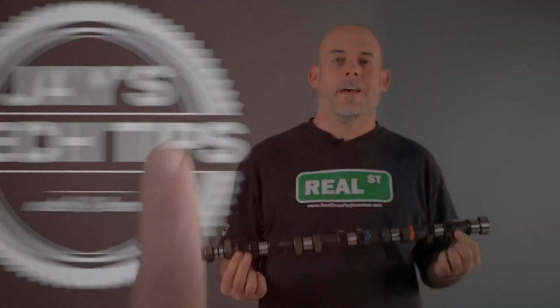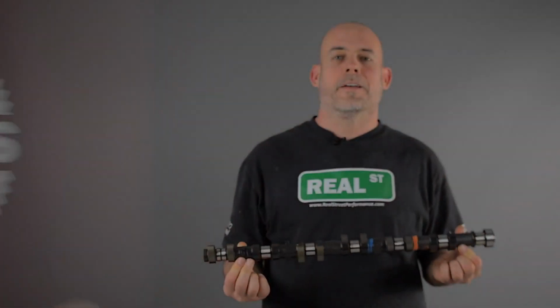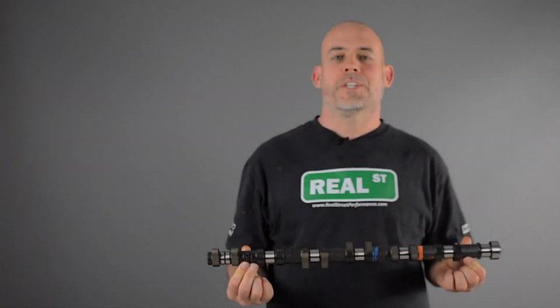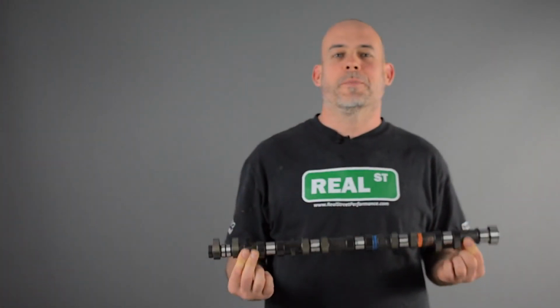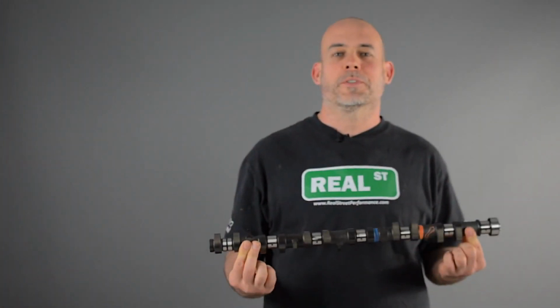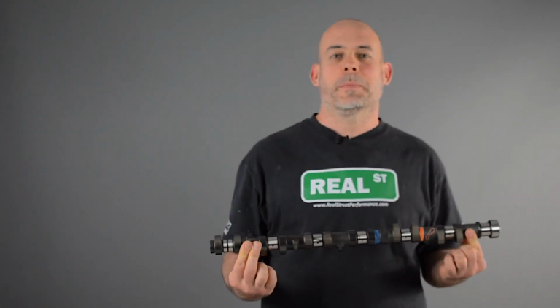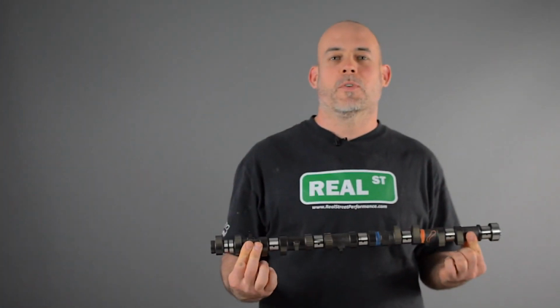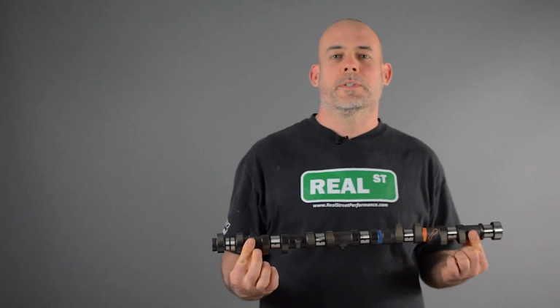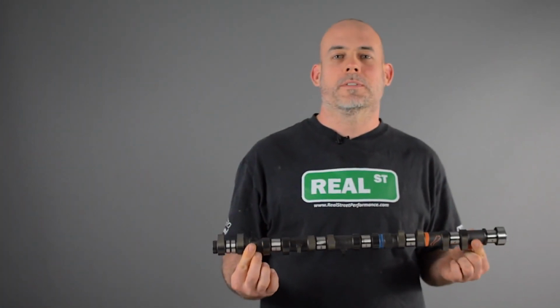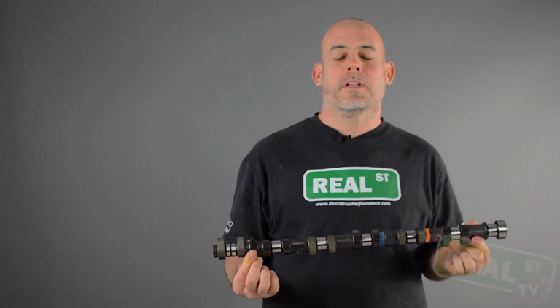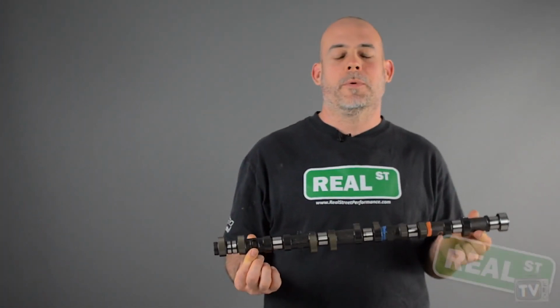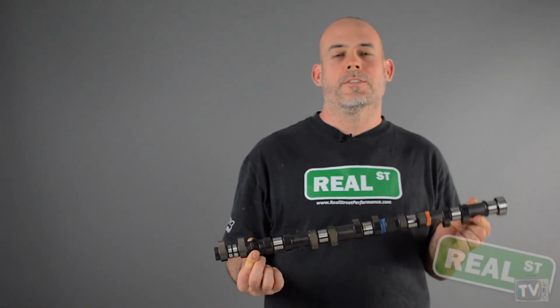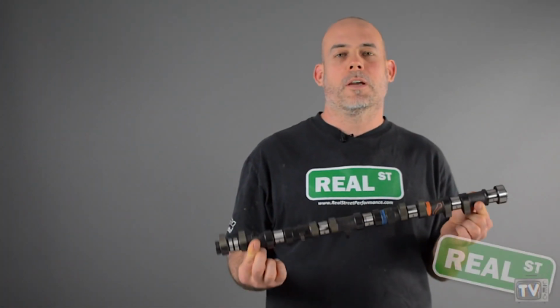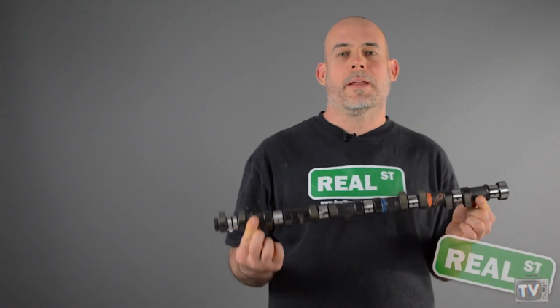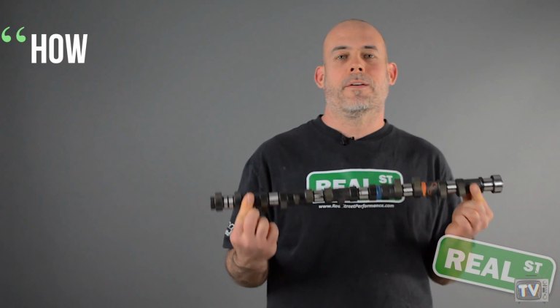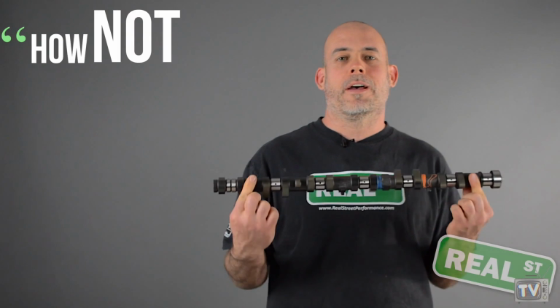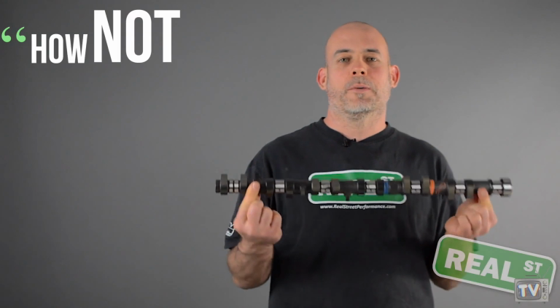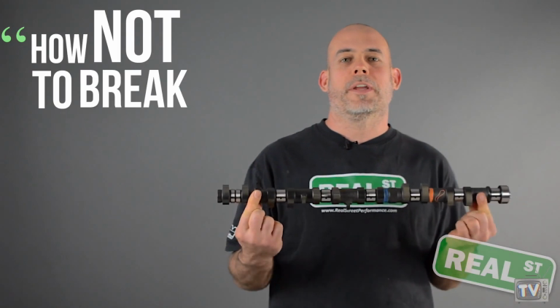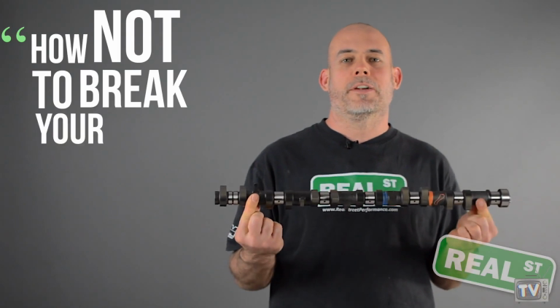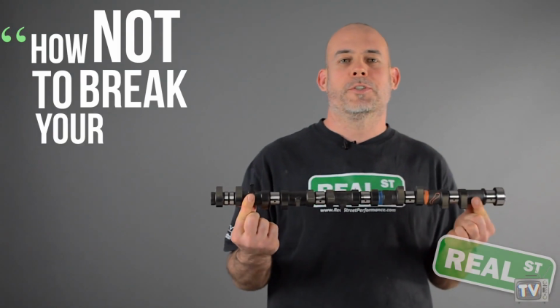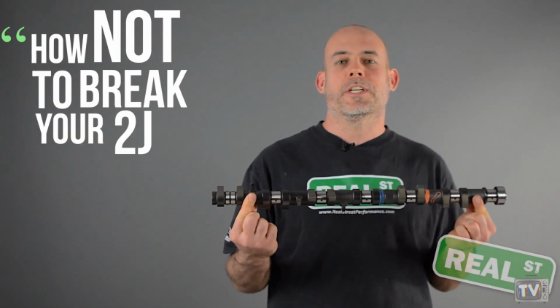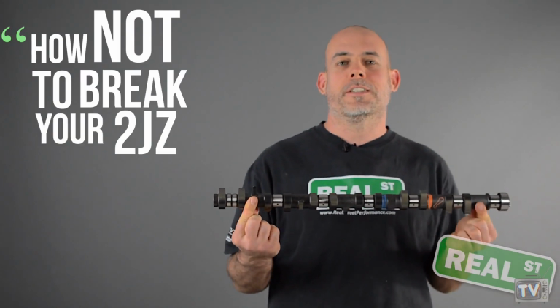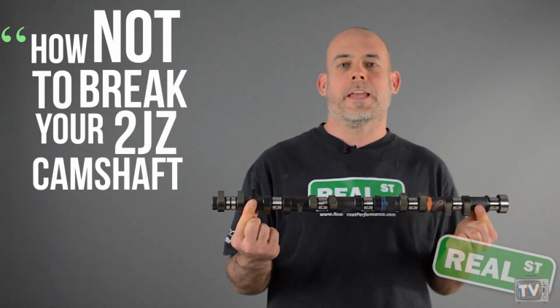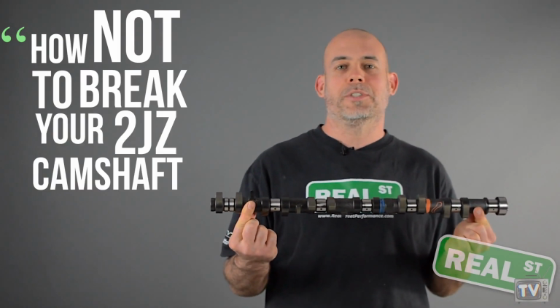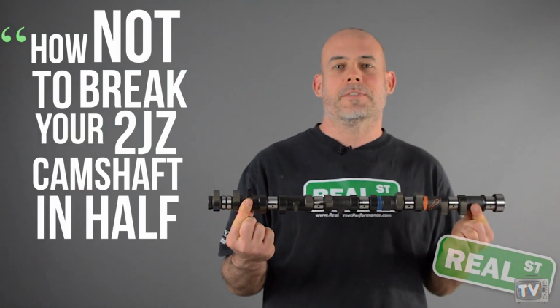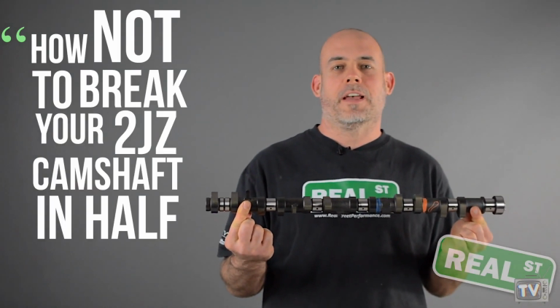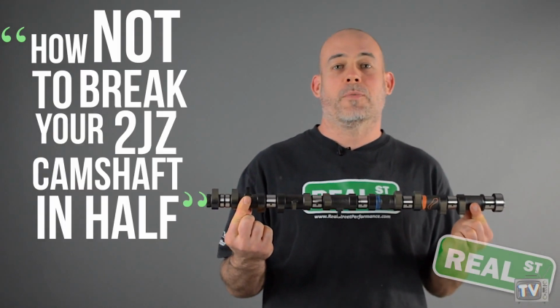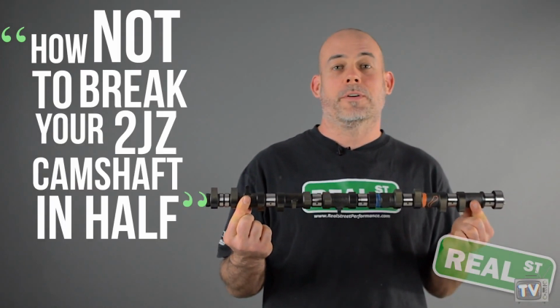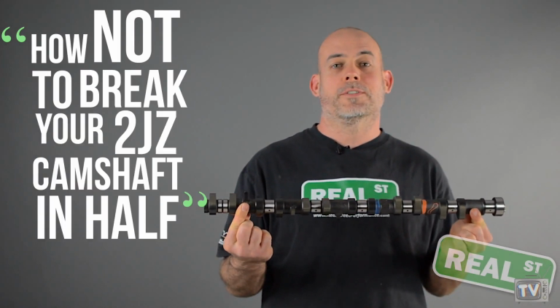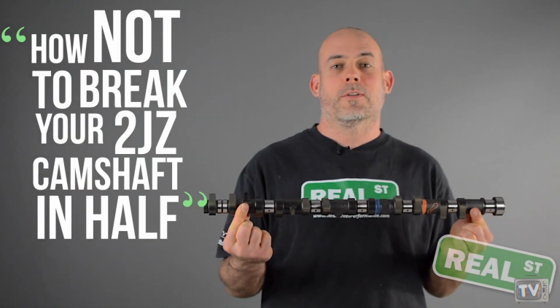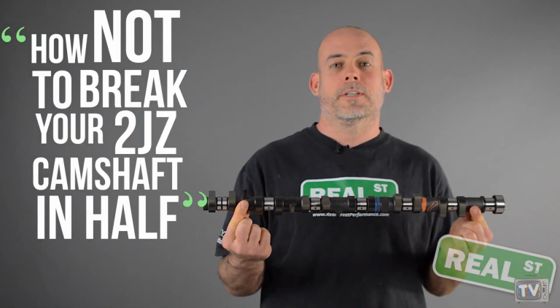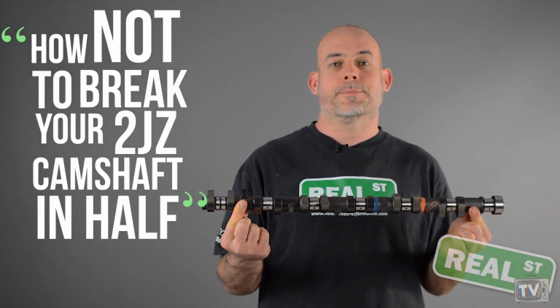Hi, I'm Jay from Real Street Performance. Today we're going to talk about how not to break your 2JZ camshaft in half while you're installing it.